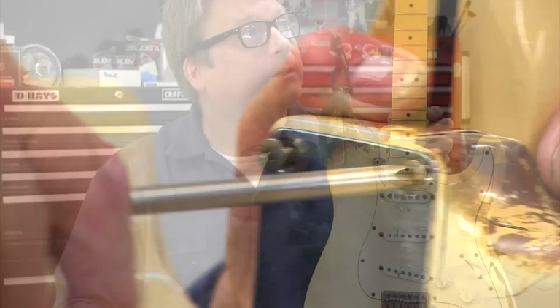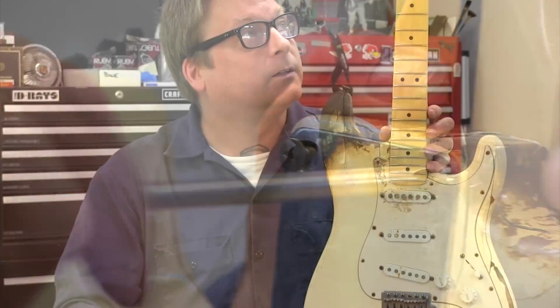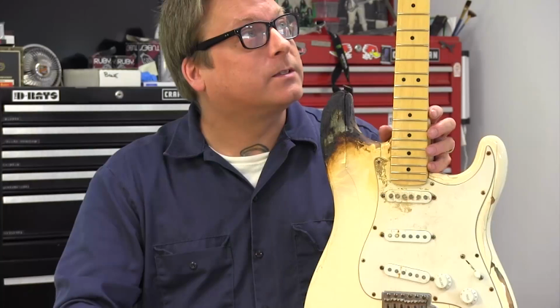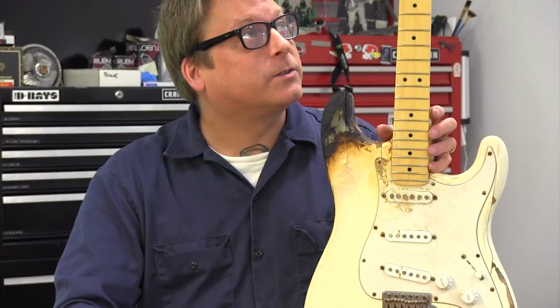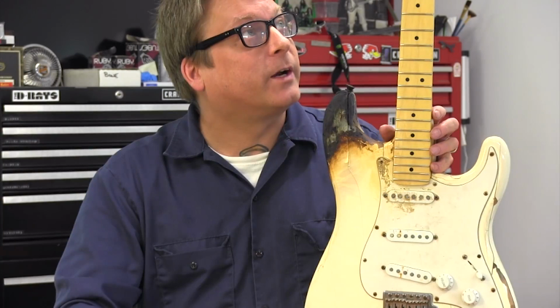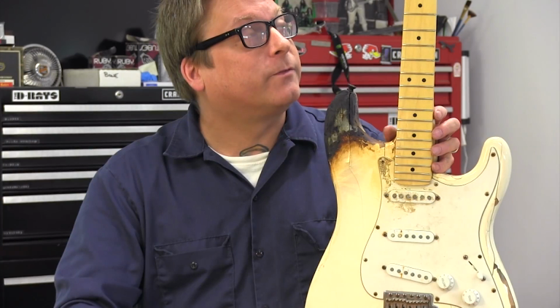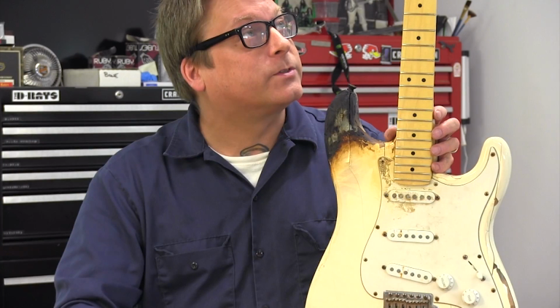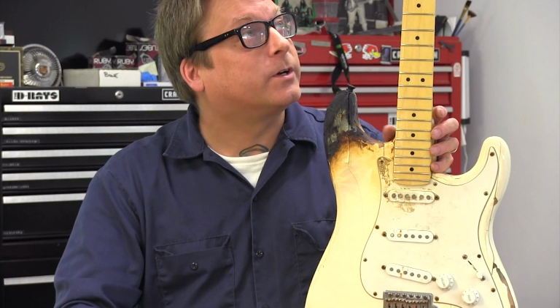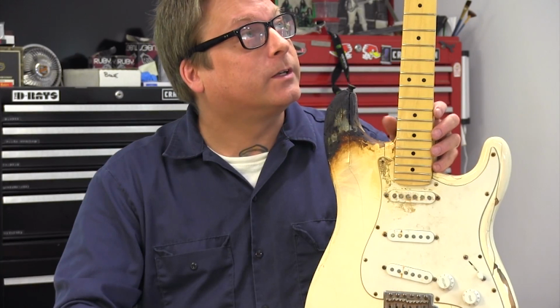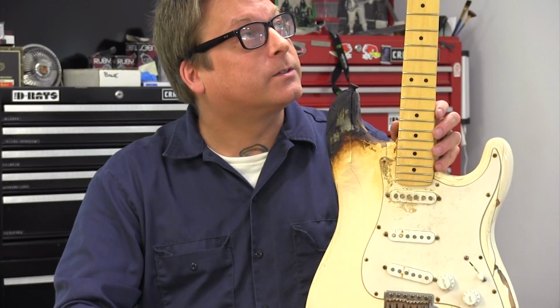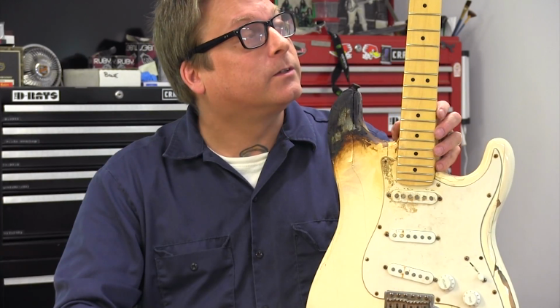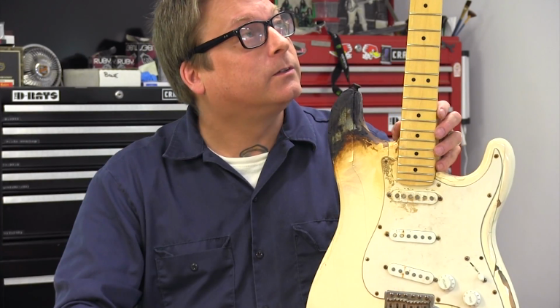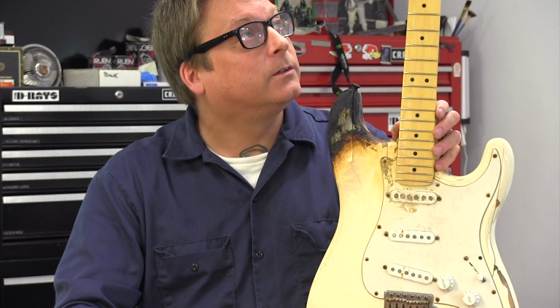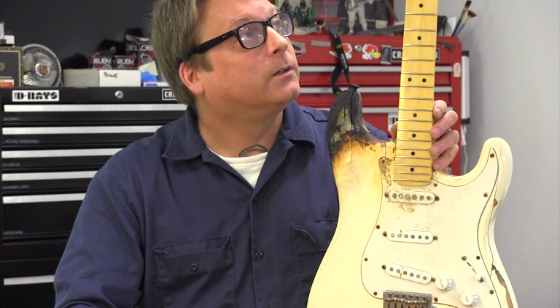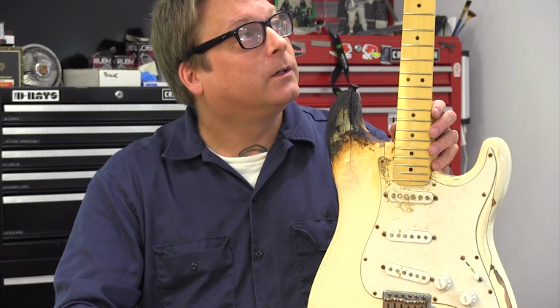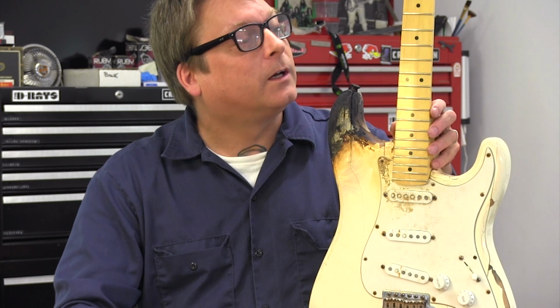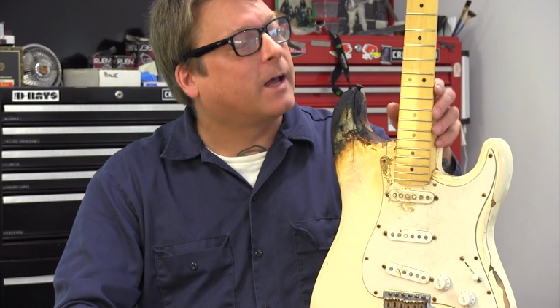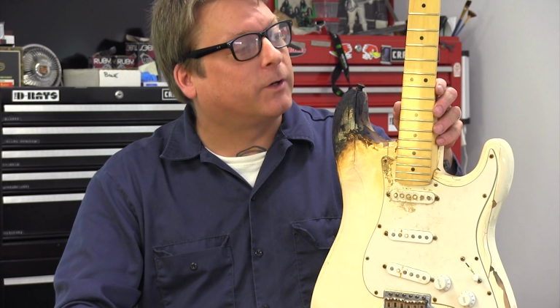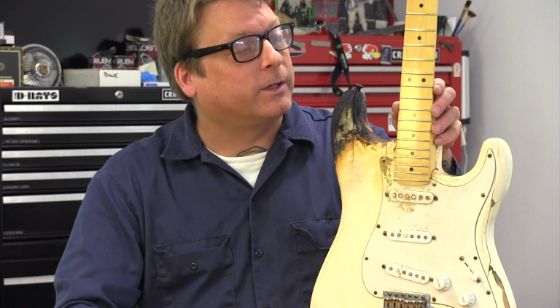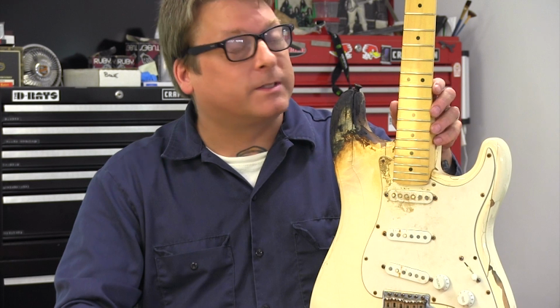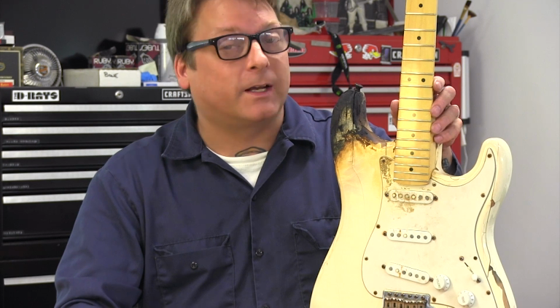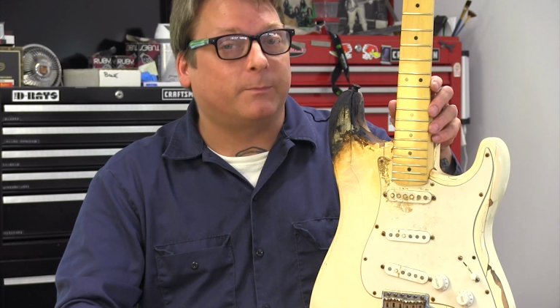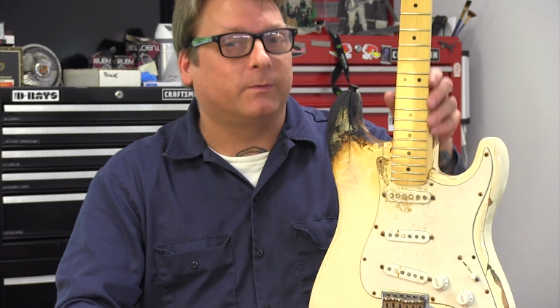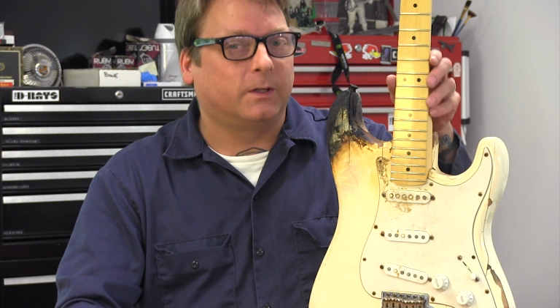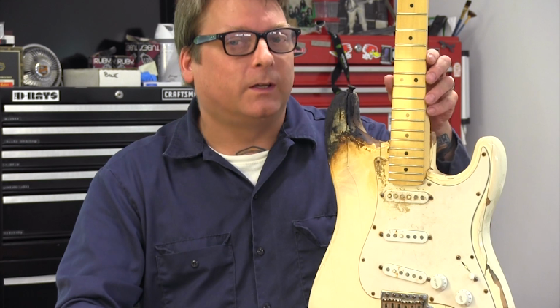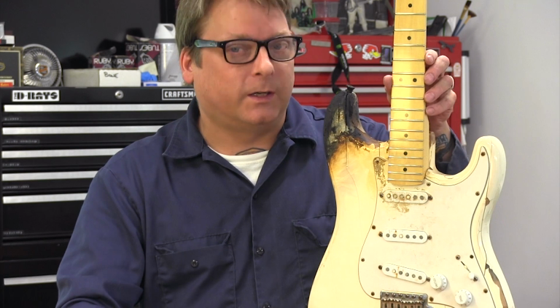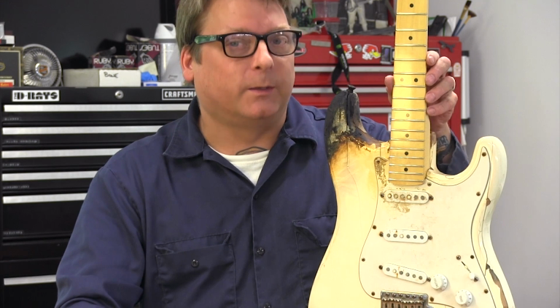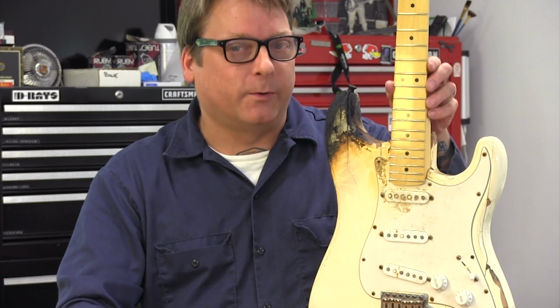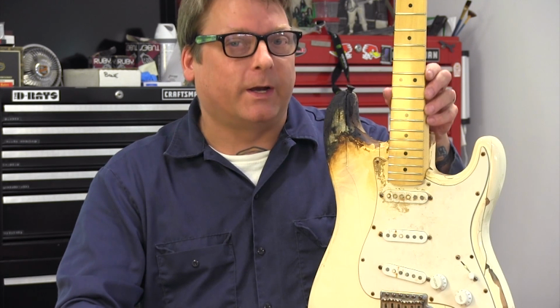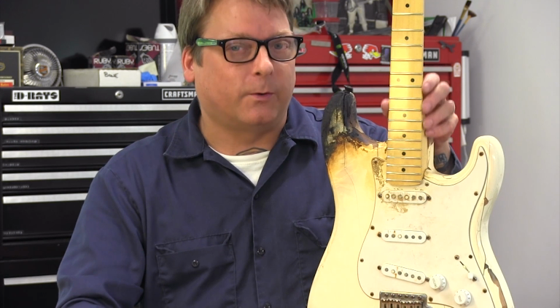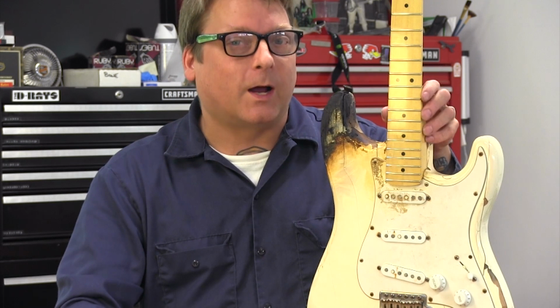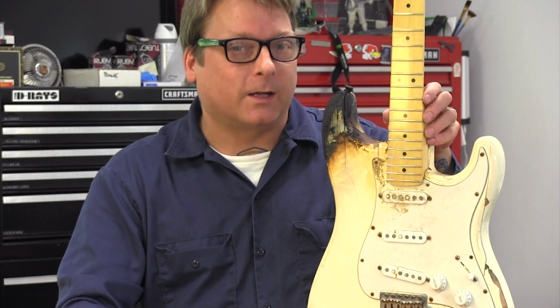This thing's ready for strings, and after a good setup it'll be ready to rock.